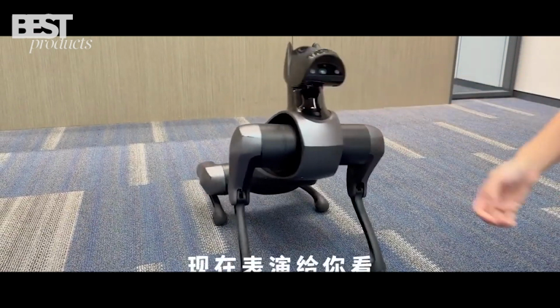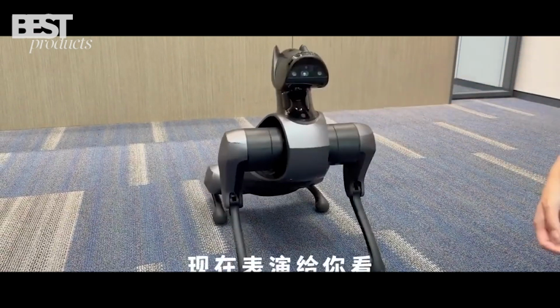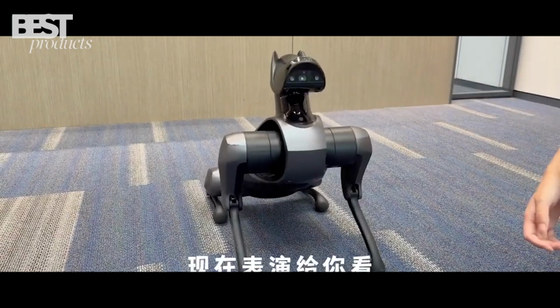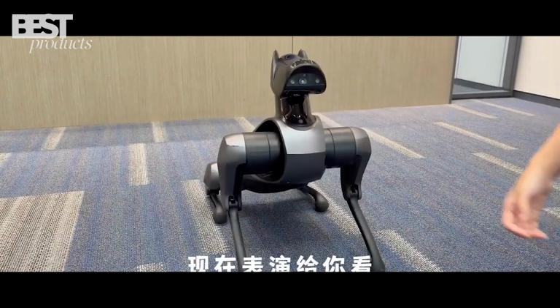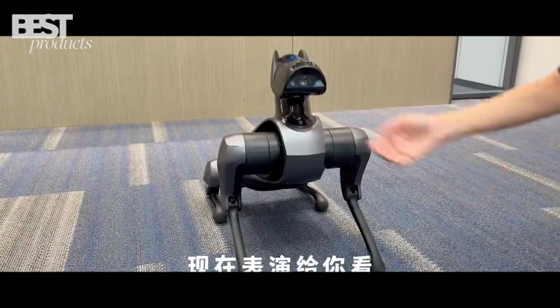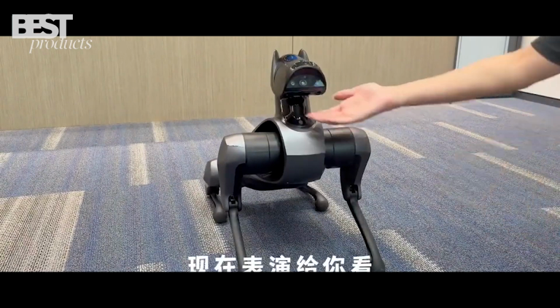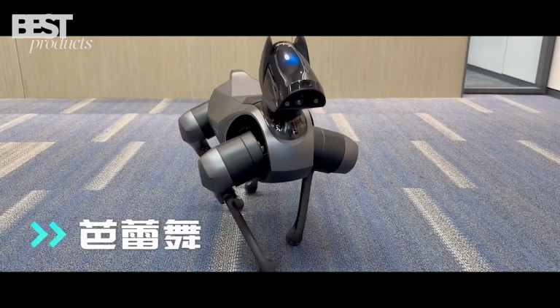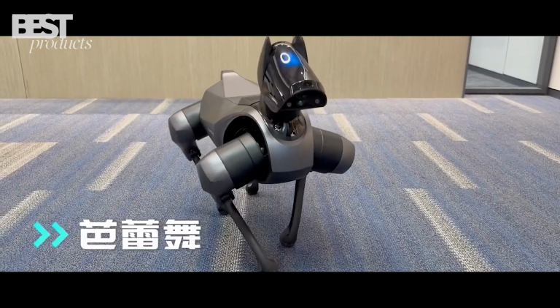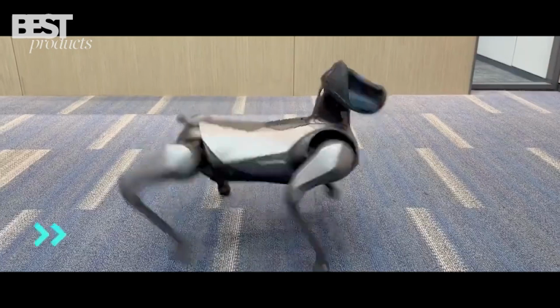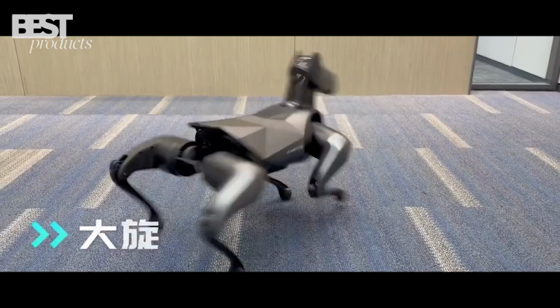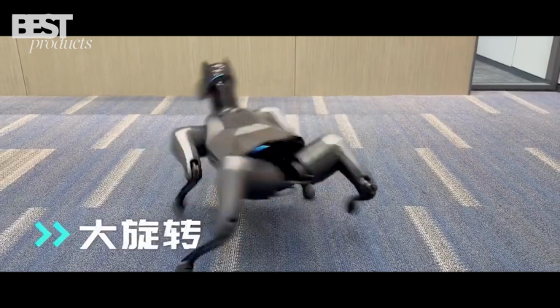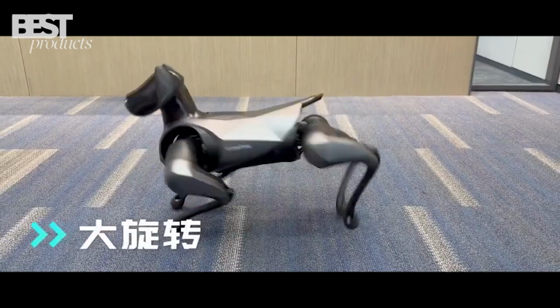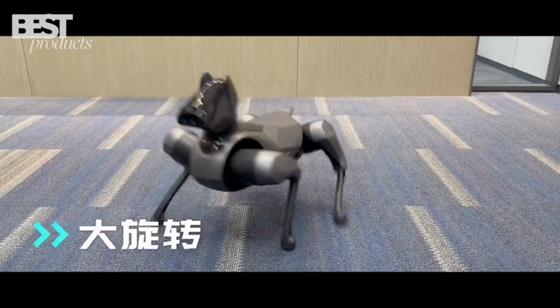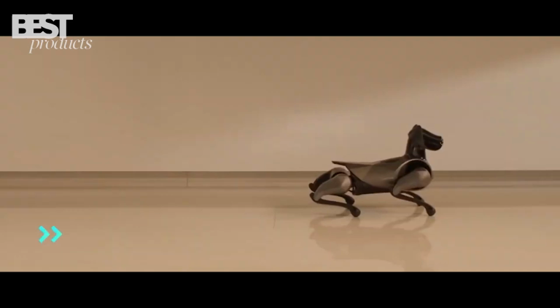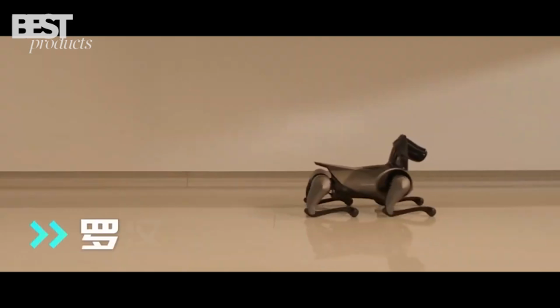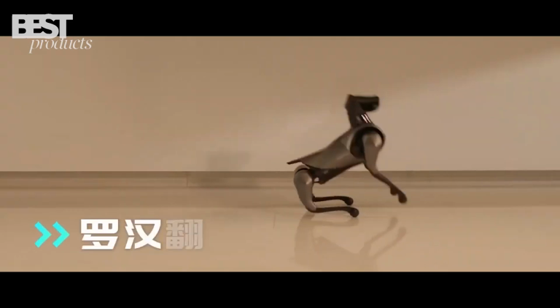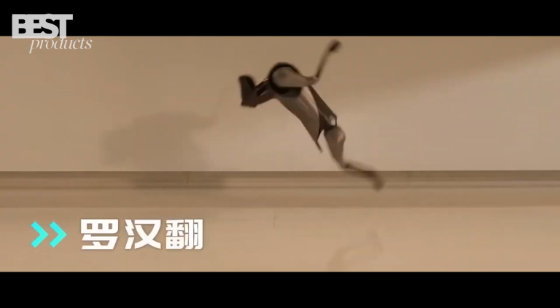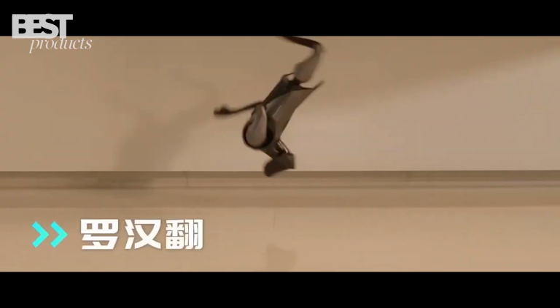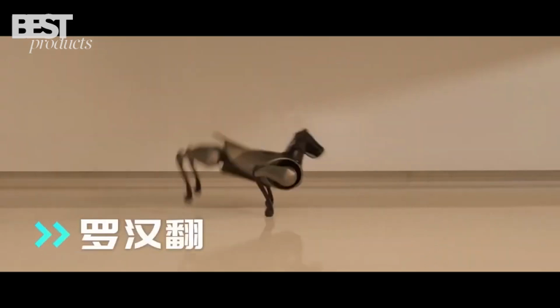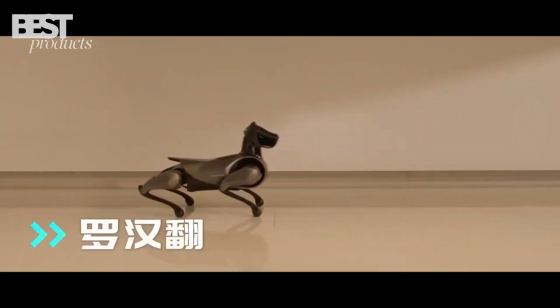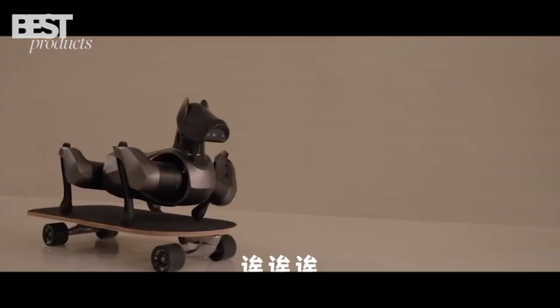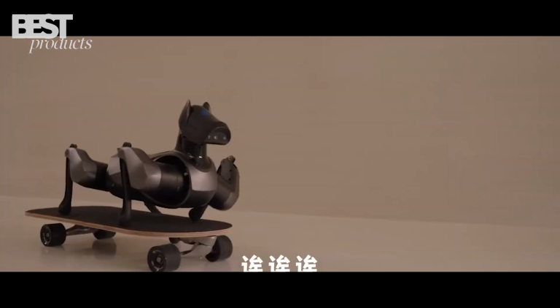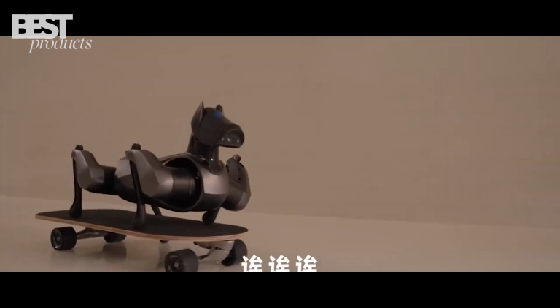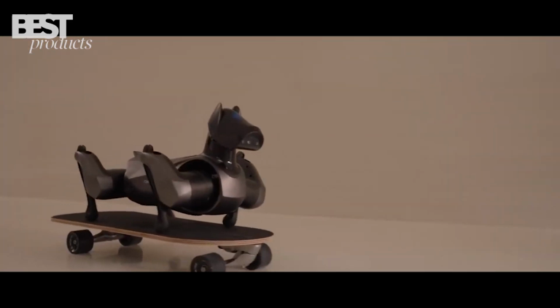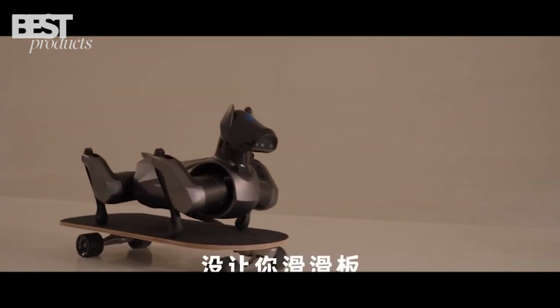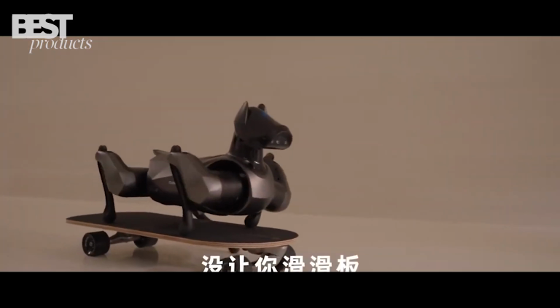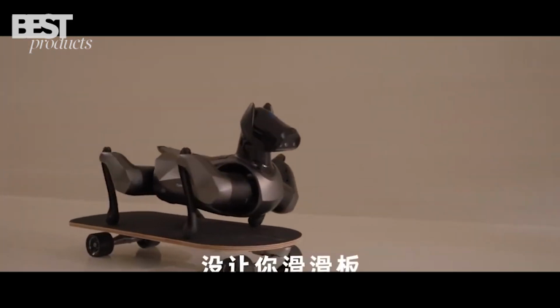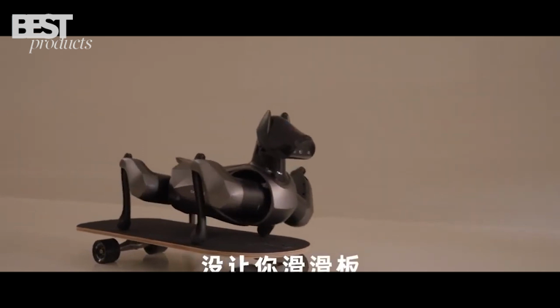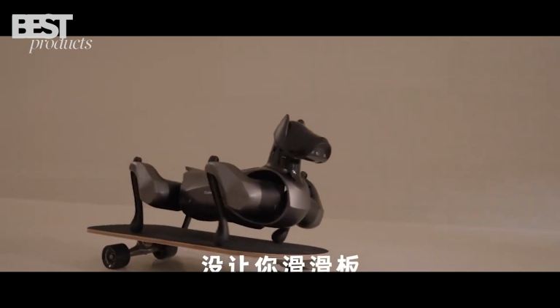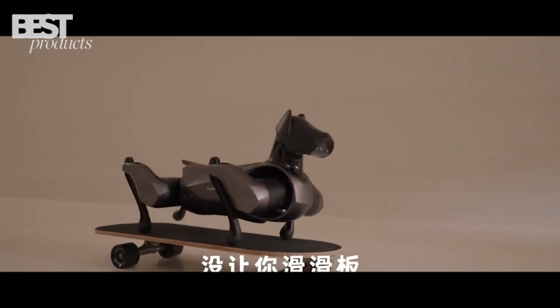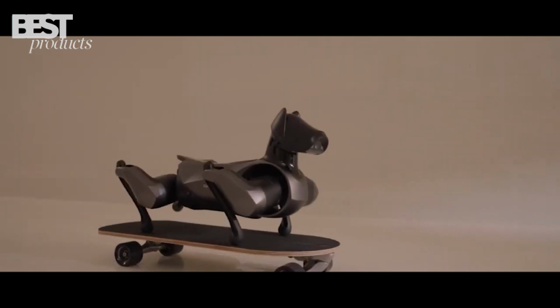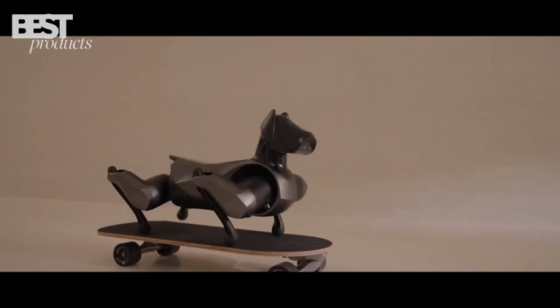What do you think of the CyberDog2? Does it get your tail wagging for the future of robotics? Let me know in the comments below.